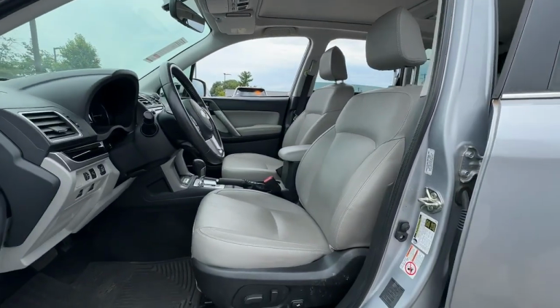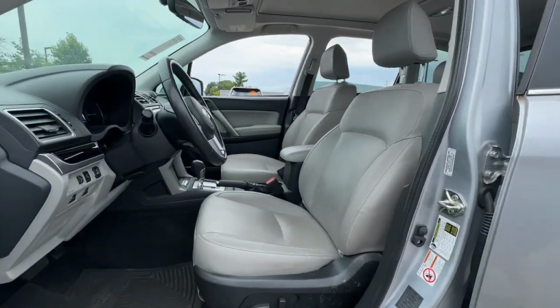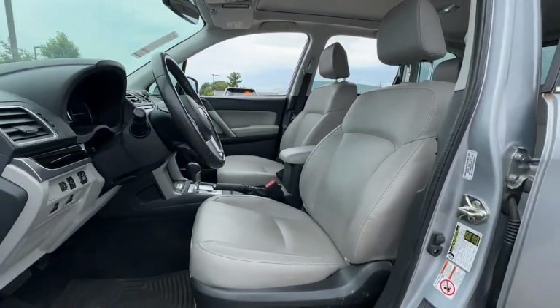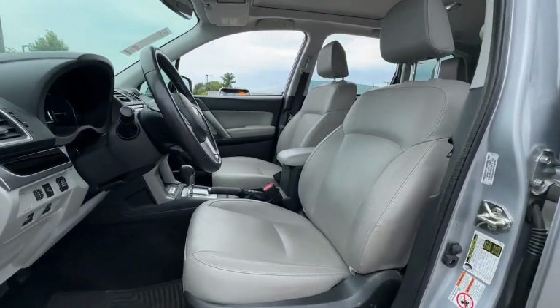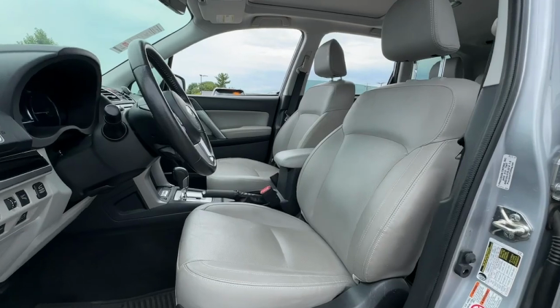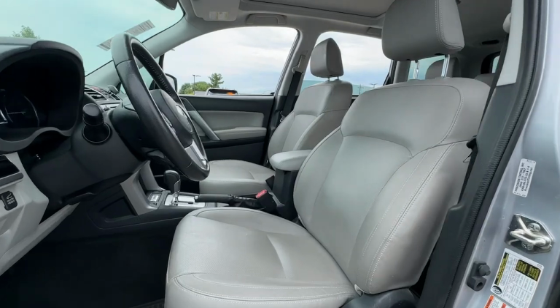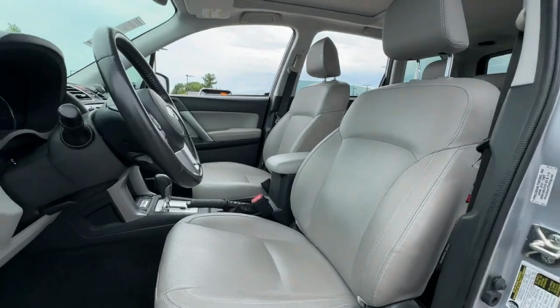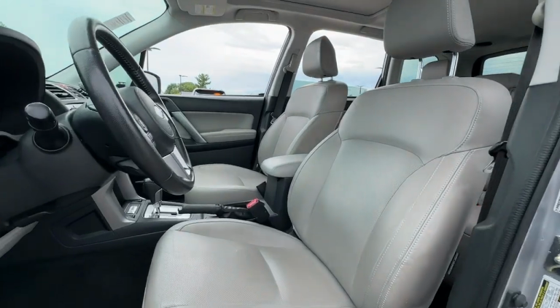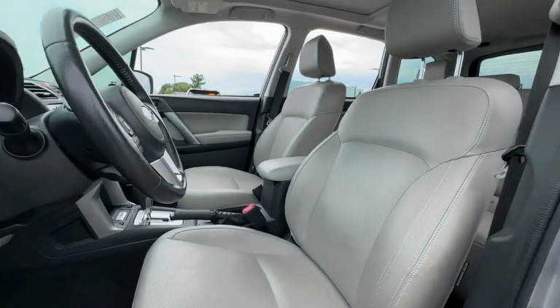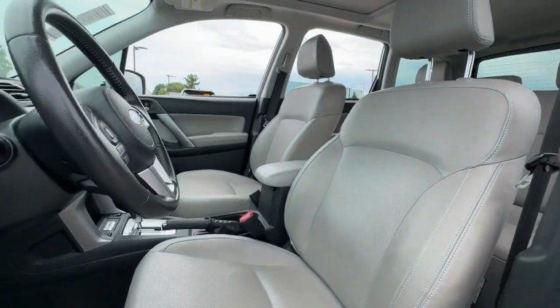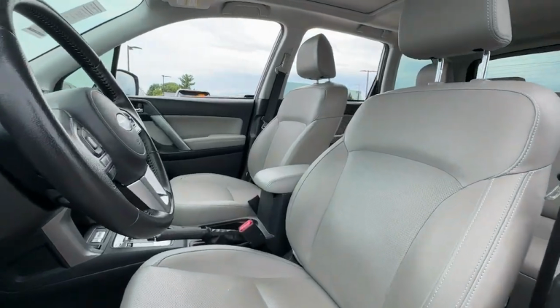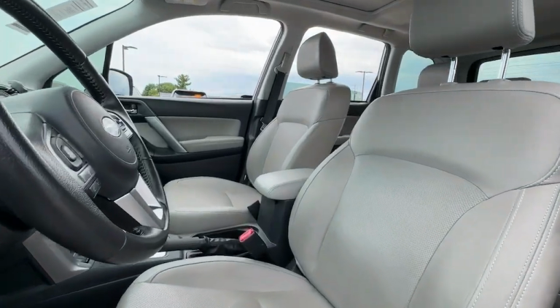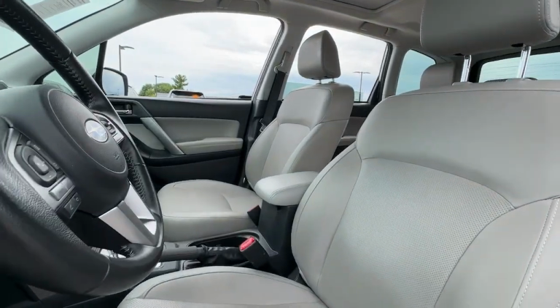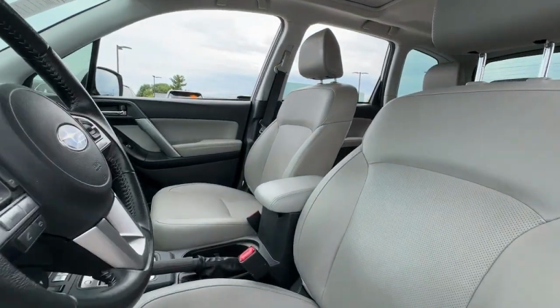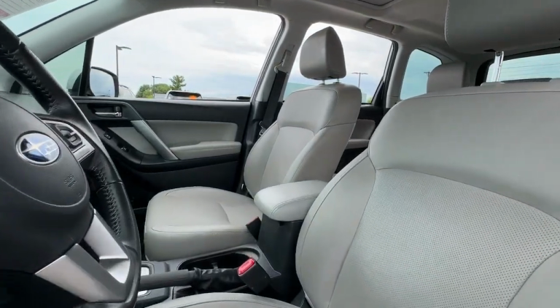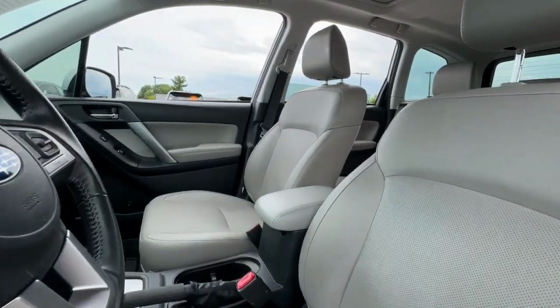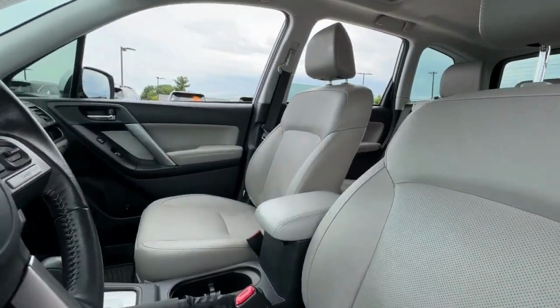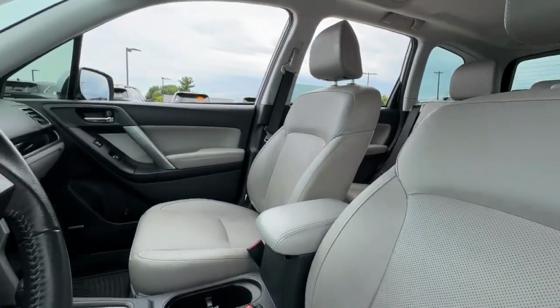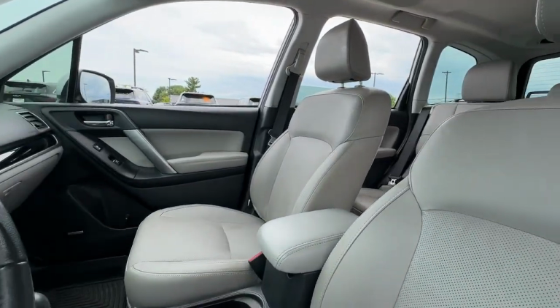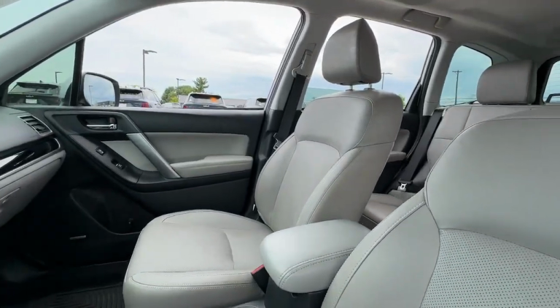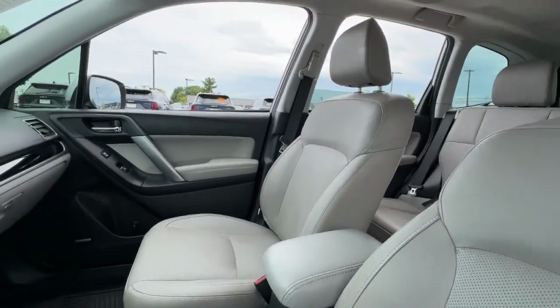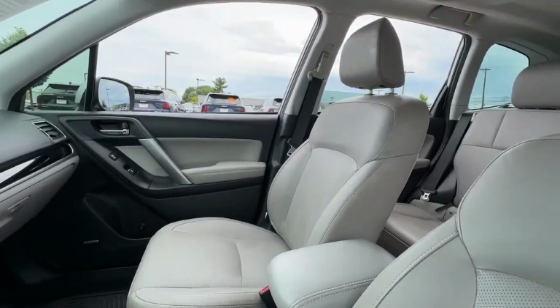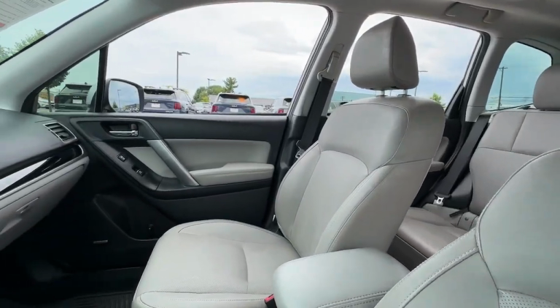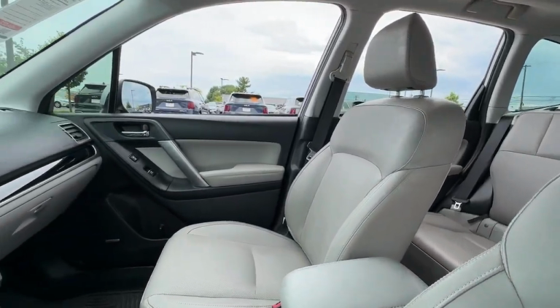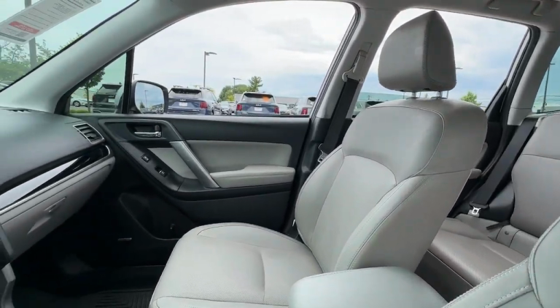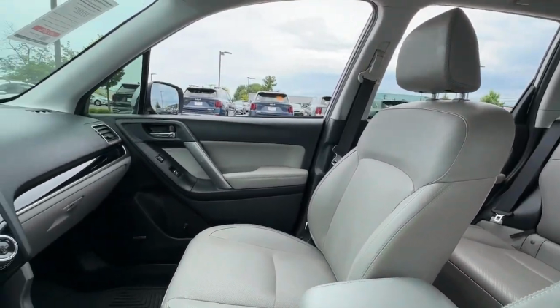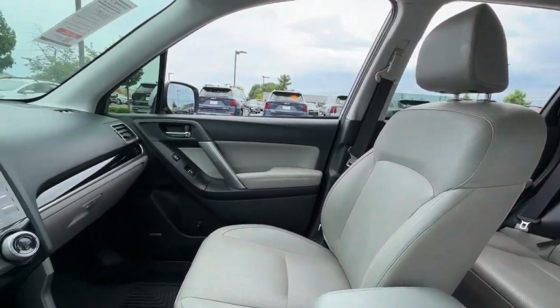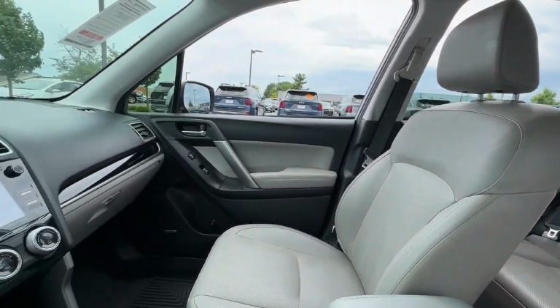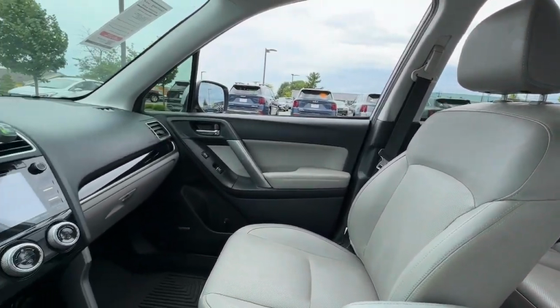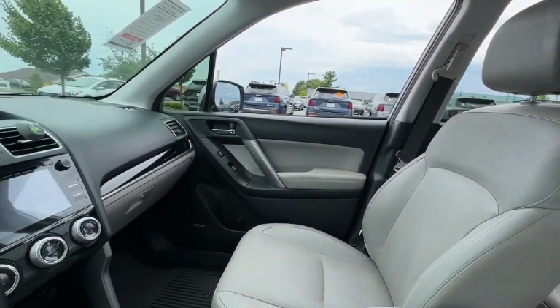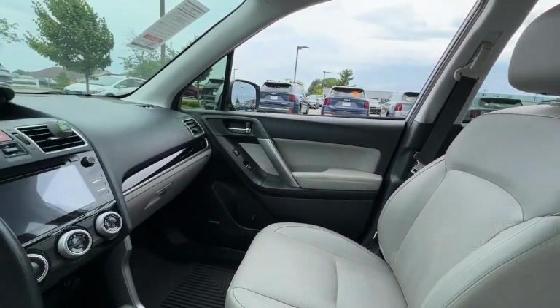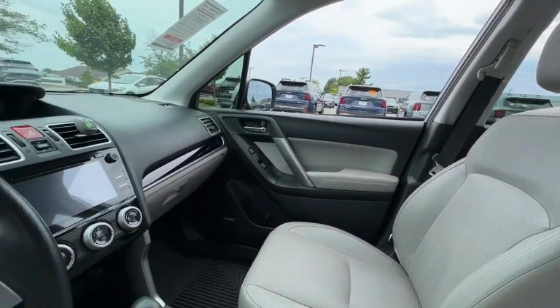Advanced safety tech, a smooth ride, and all-wheel drive position you for success on every journey.